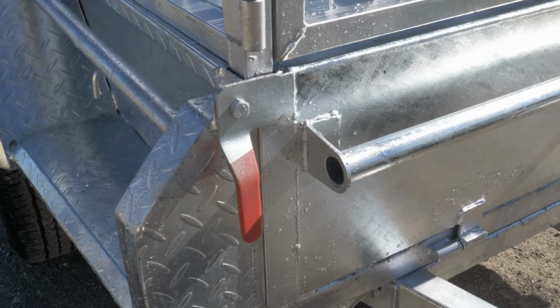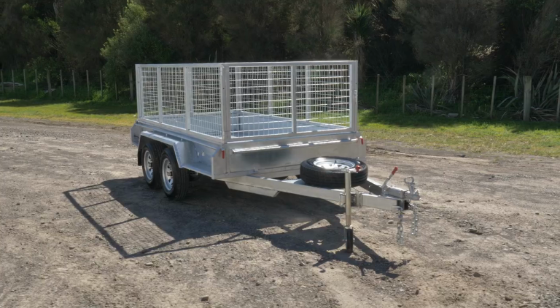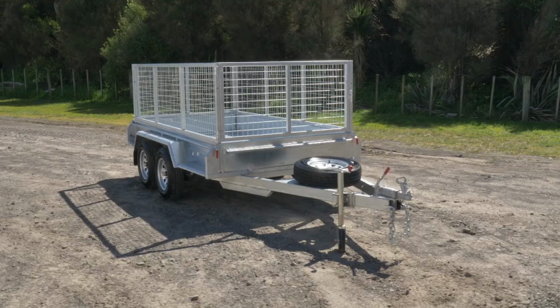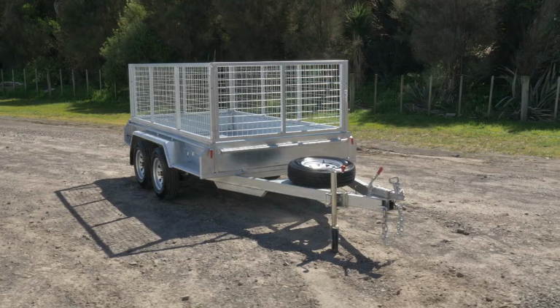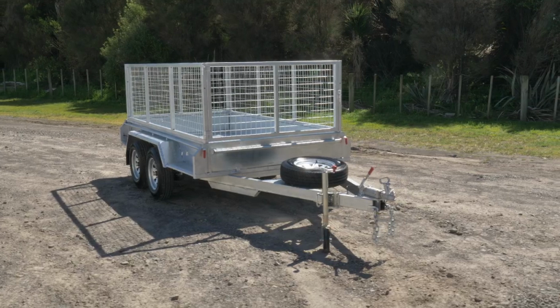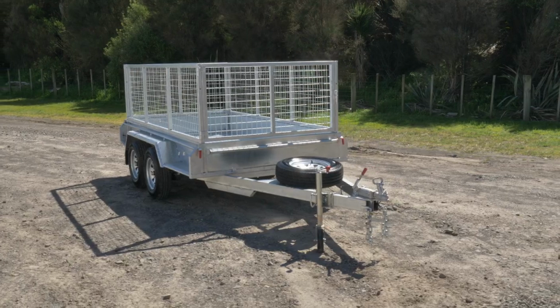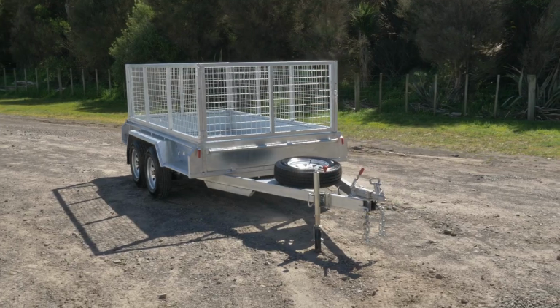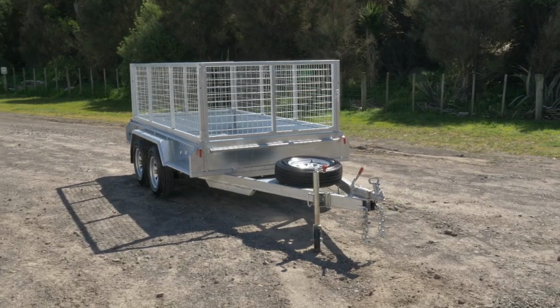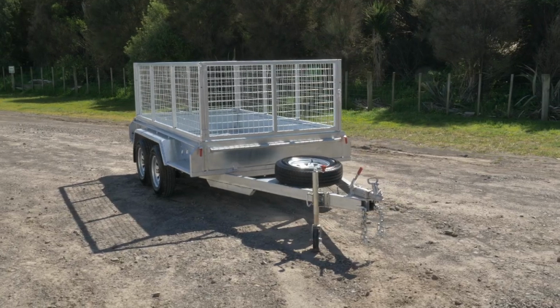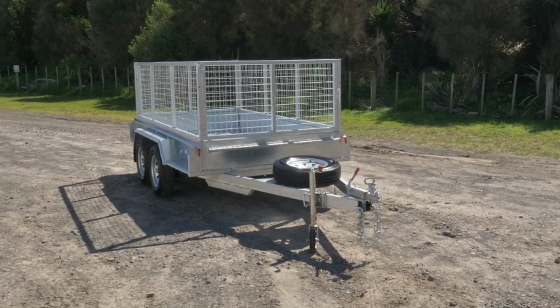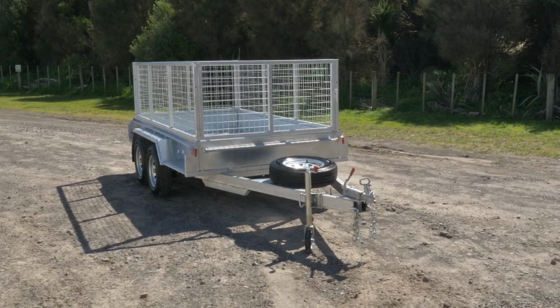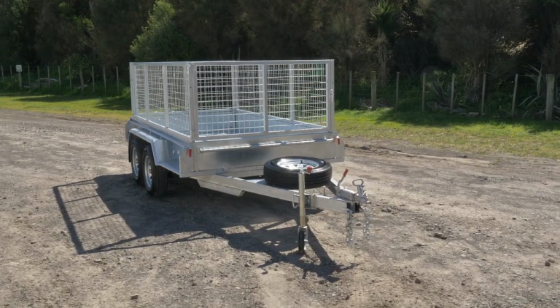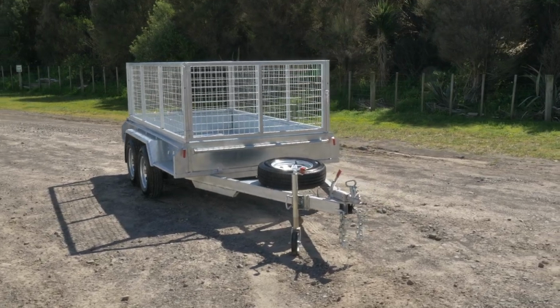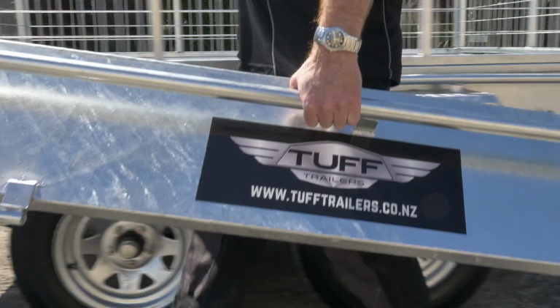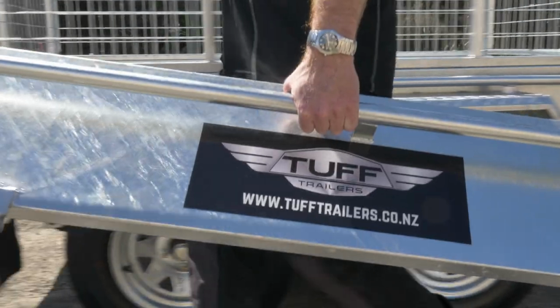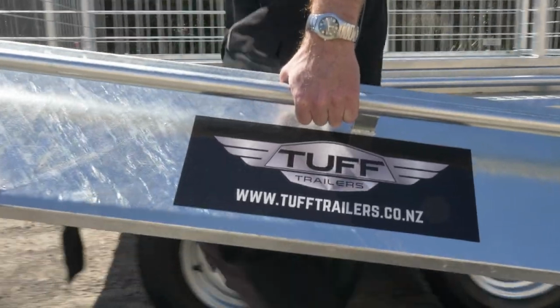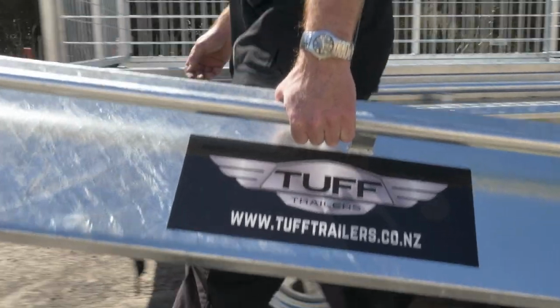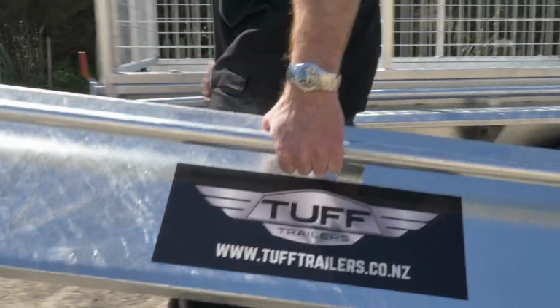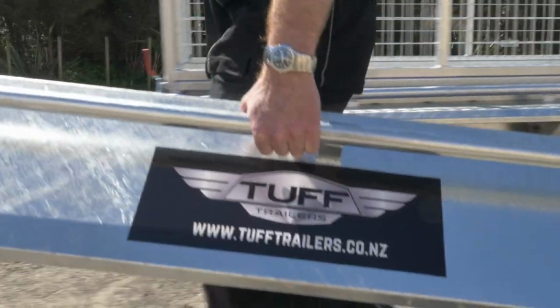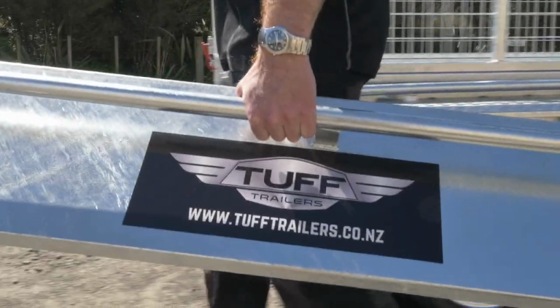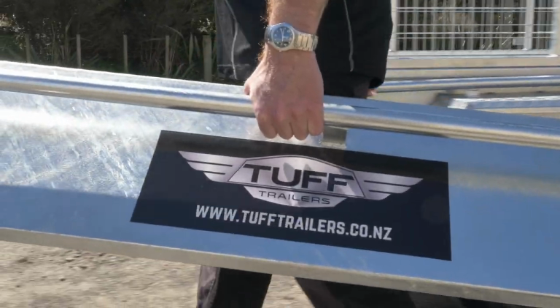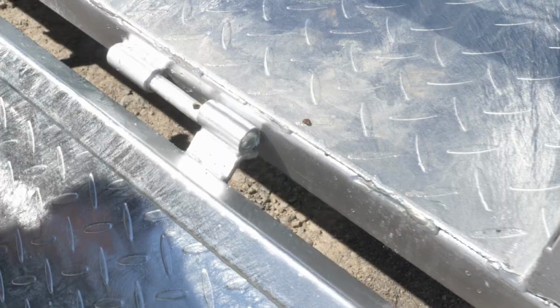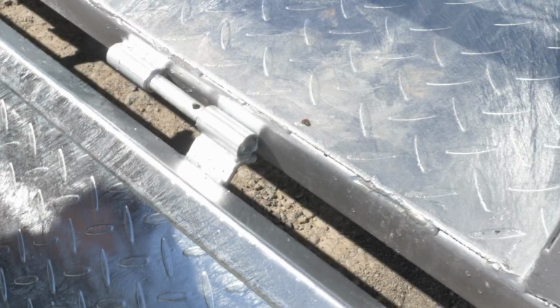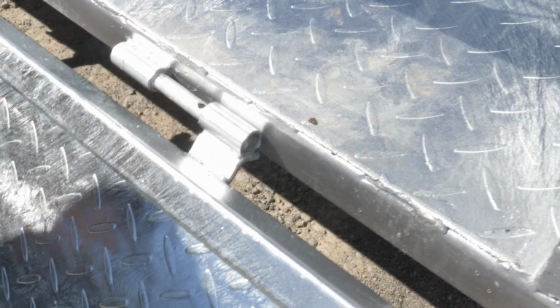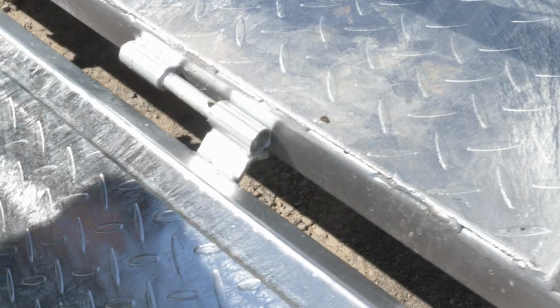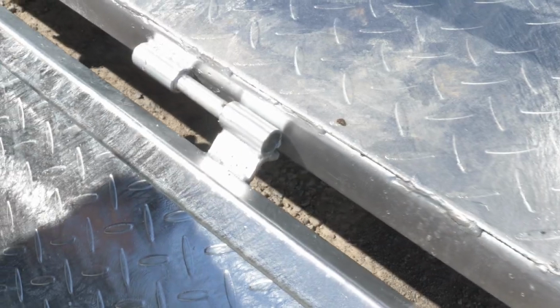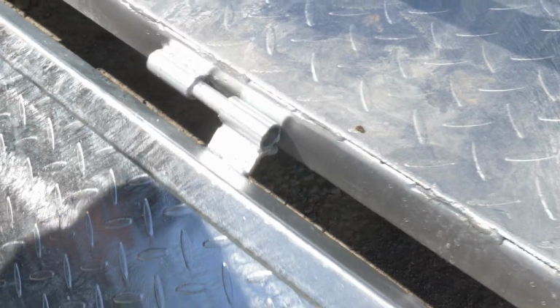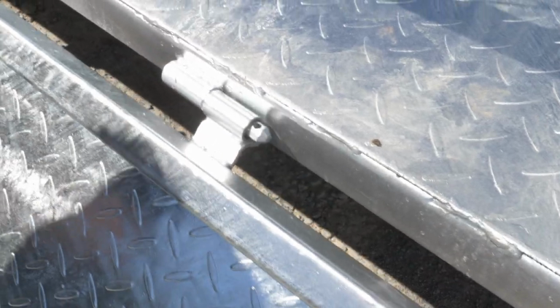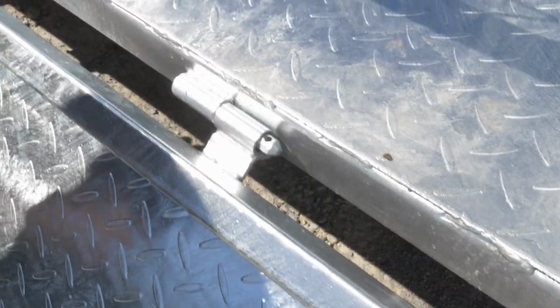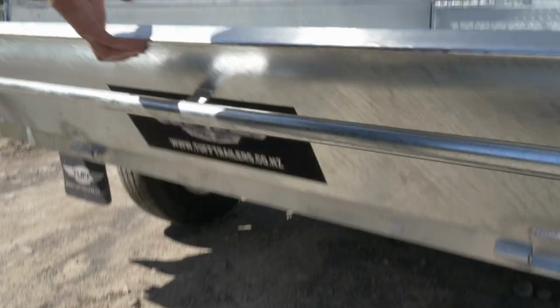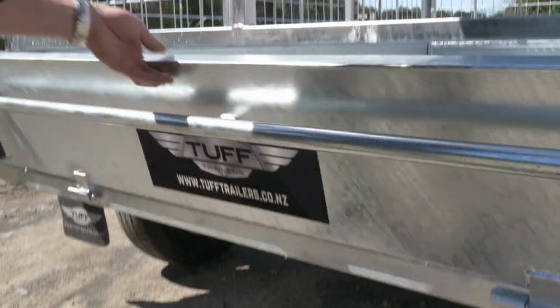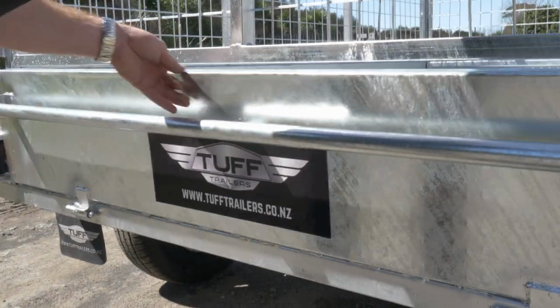It has full-length gussets which increase the structural strength of the trailer and also make it much easier to access over the cage if needed. The front and back gates can be removed if needed for long loads.